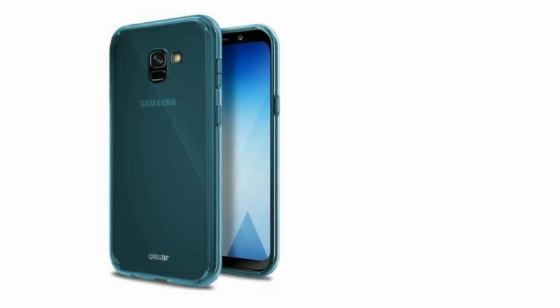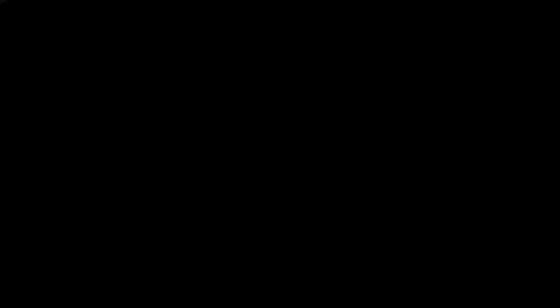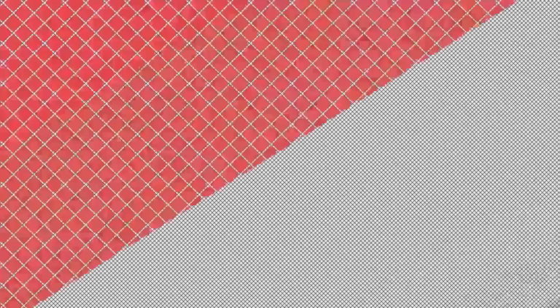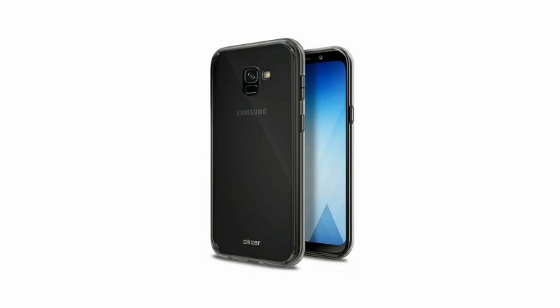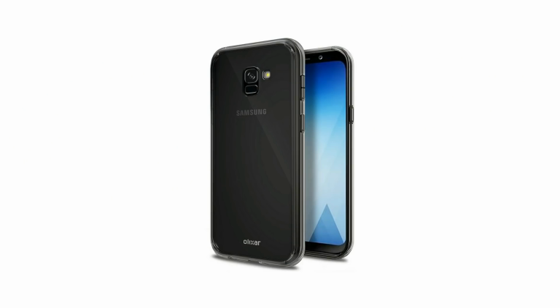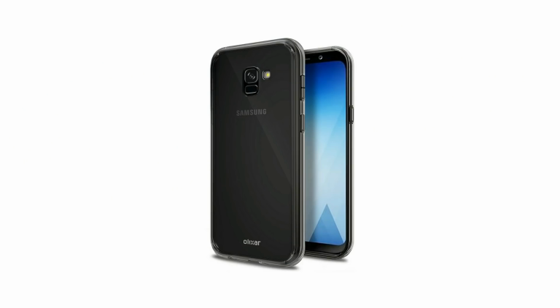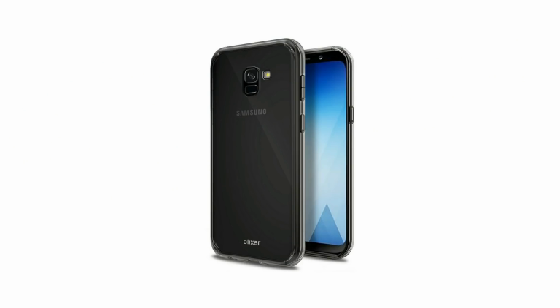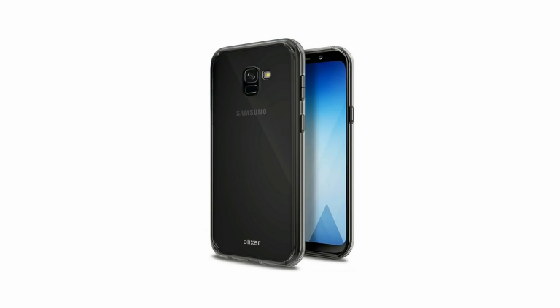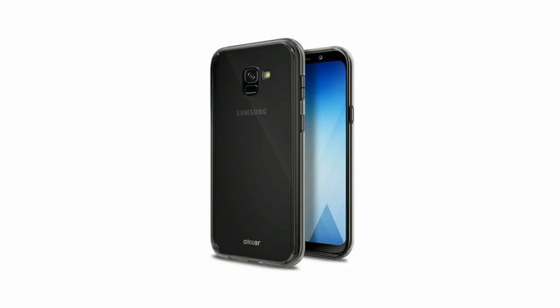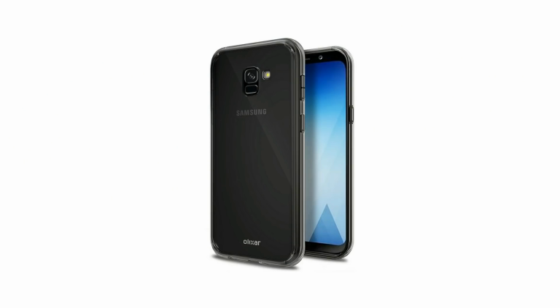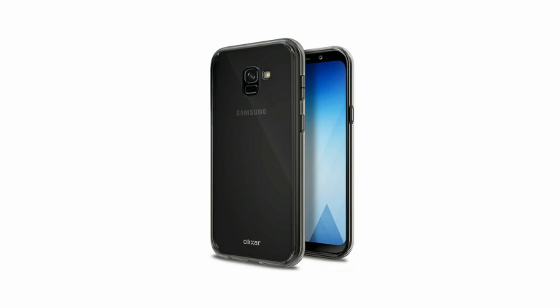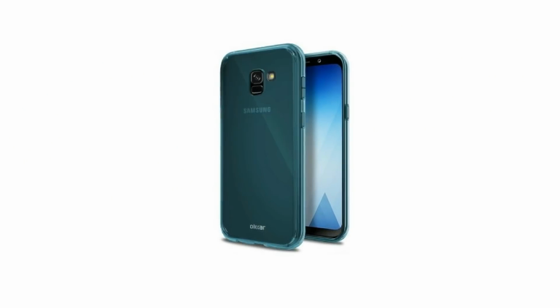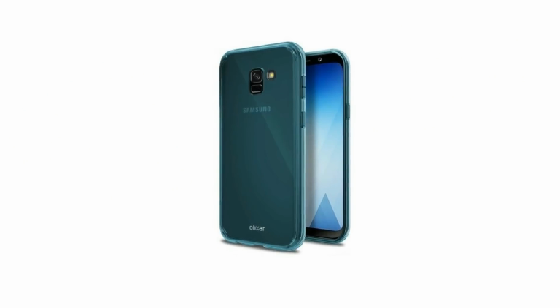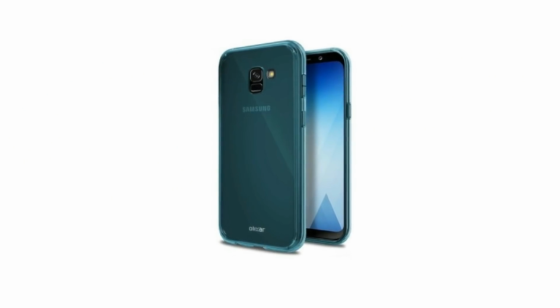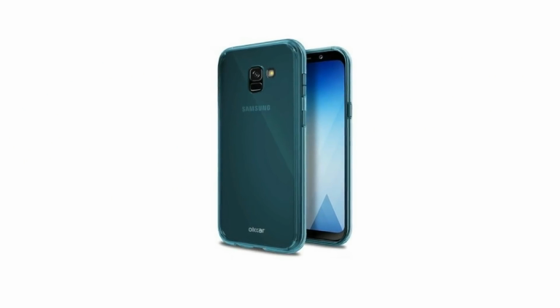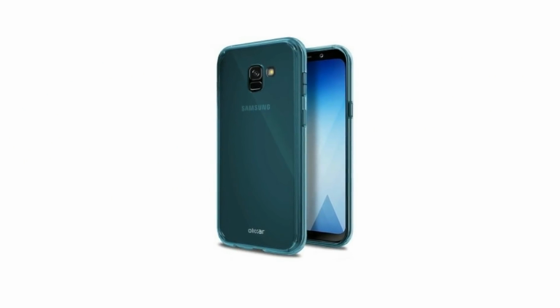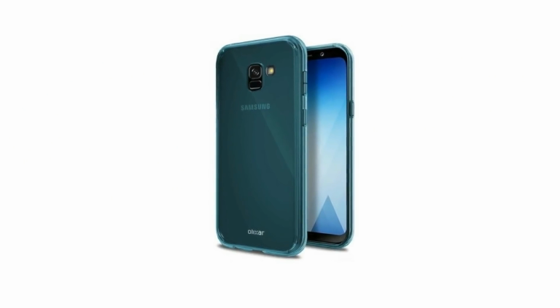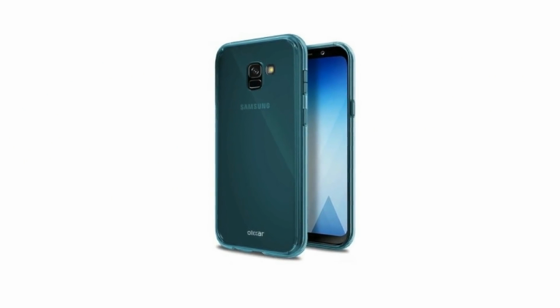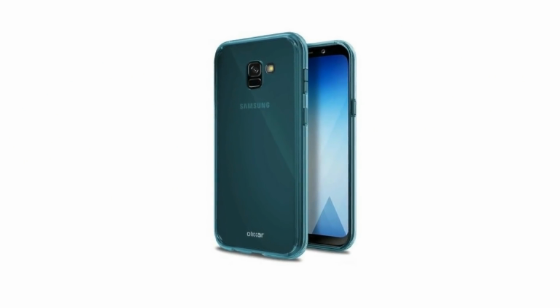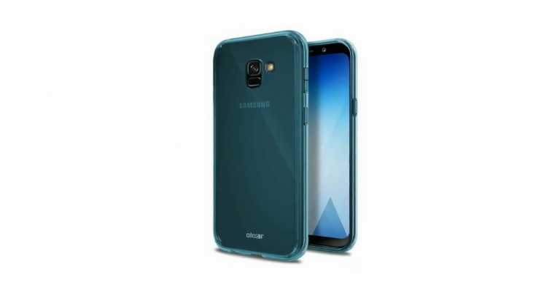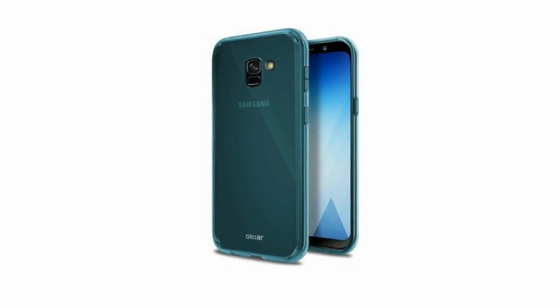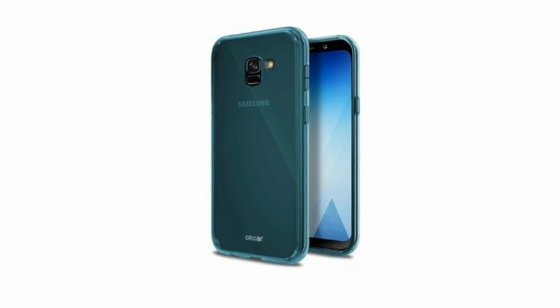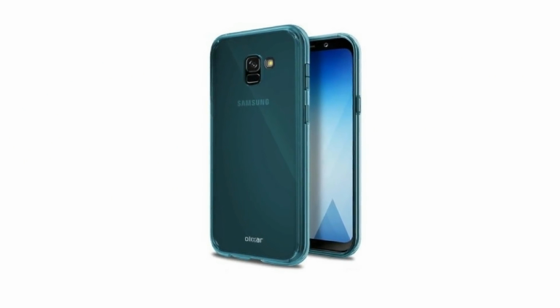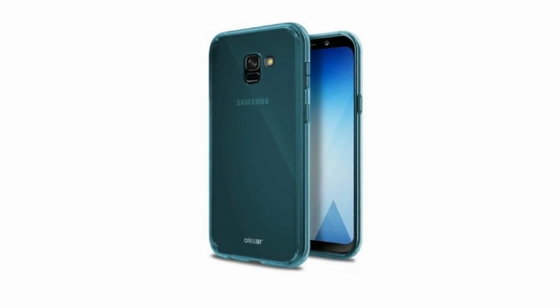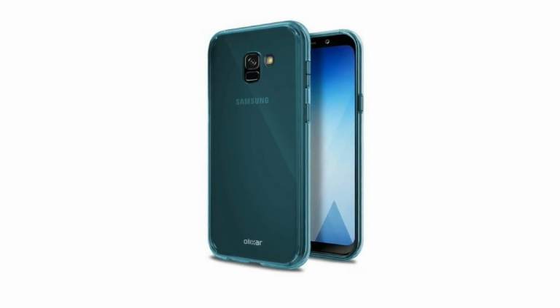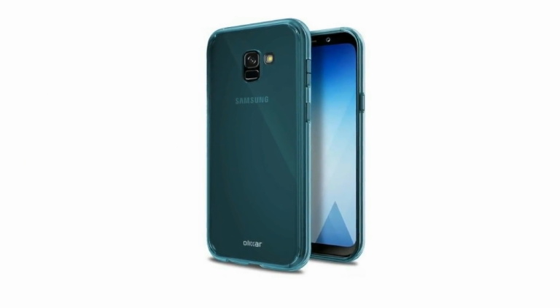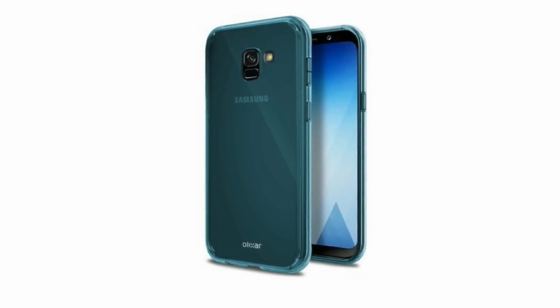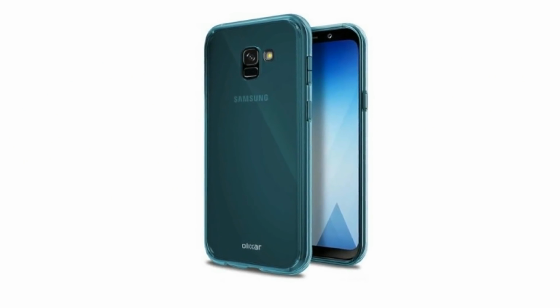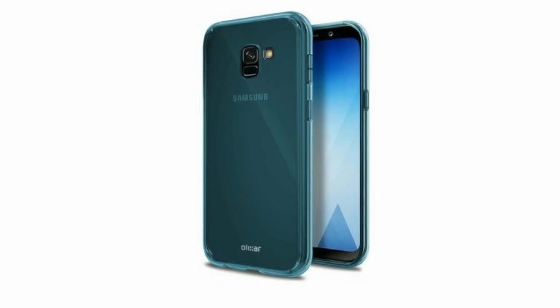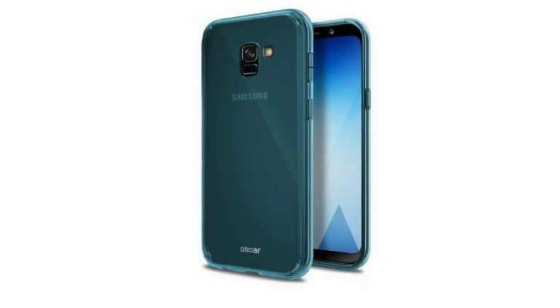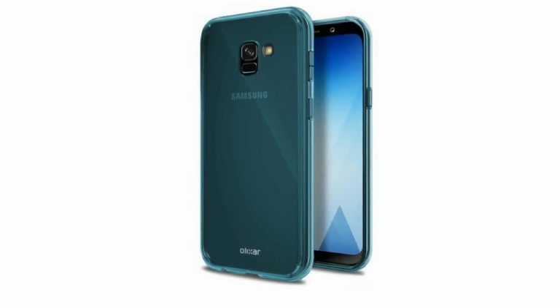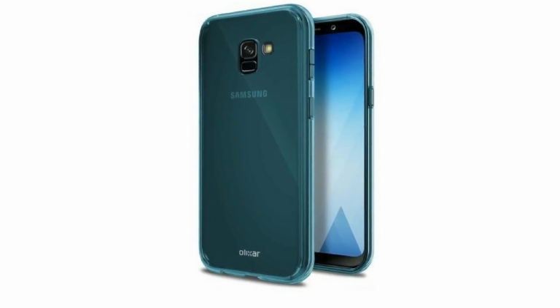Let me know what you think — do you like the design of the handset? Let me know in the comments and I'll see you guys tomorrow.